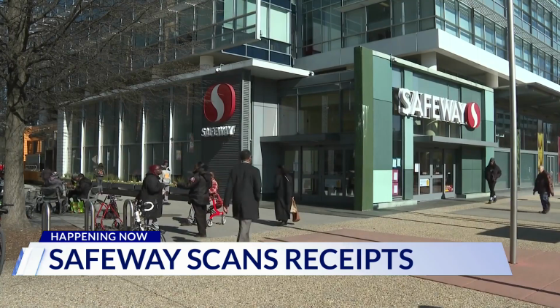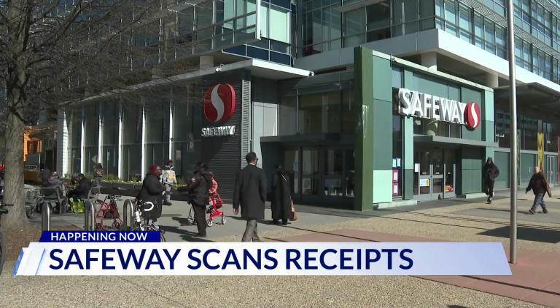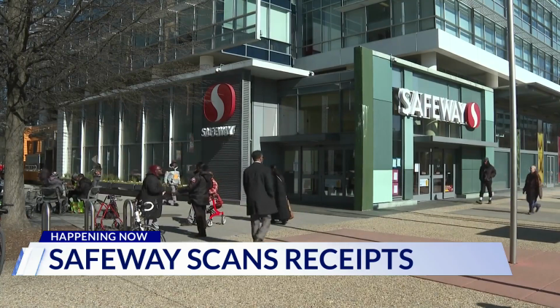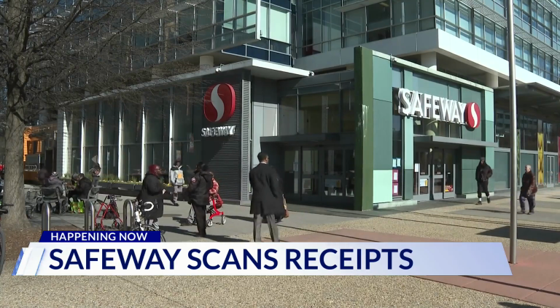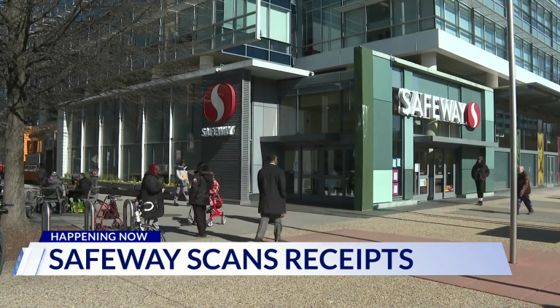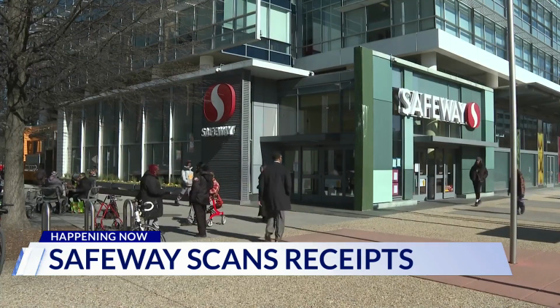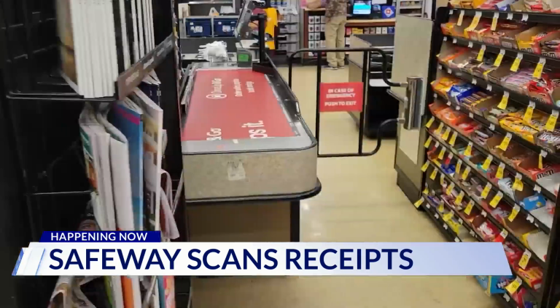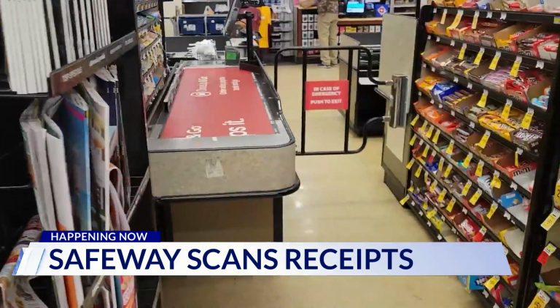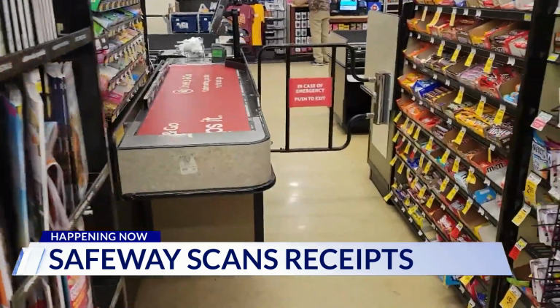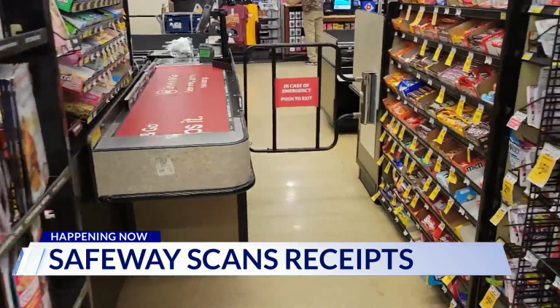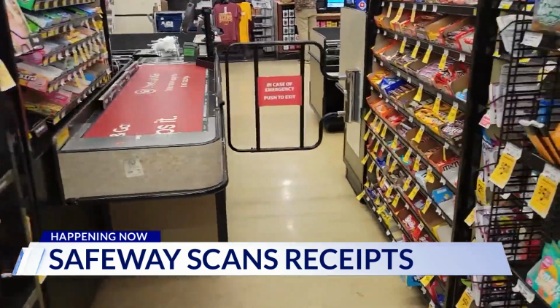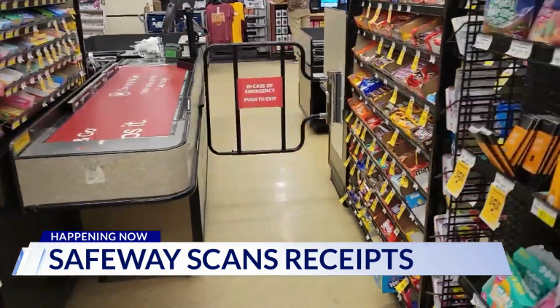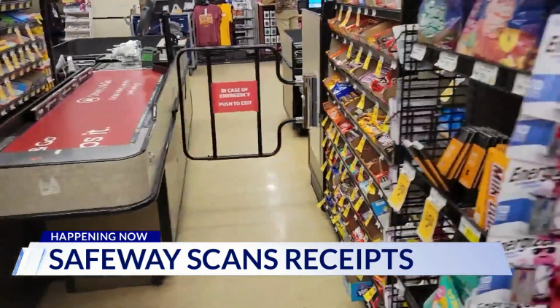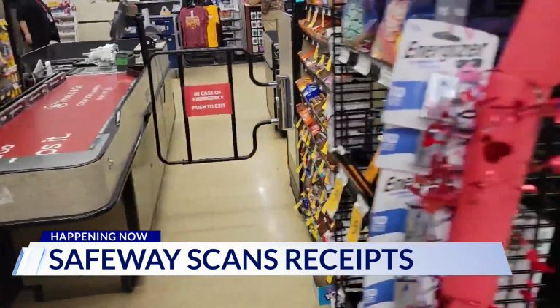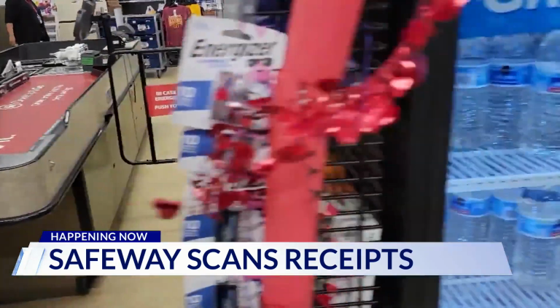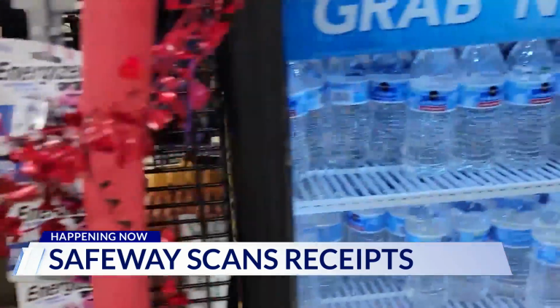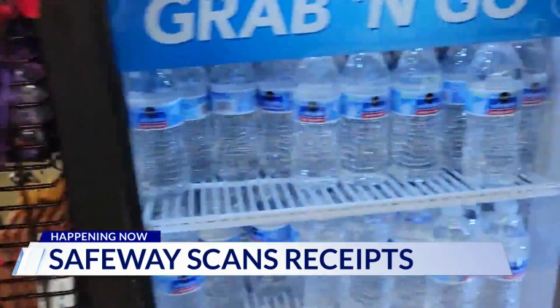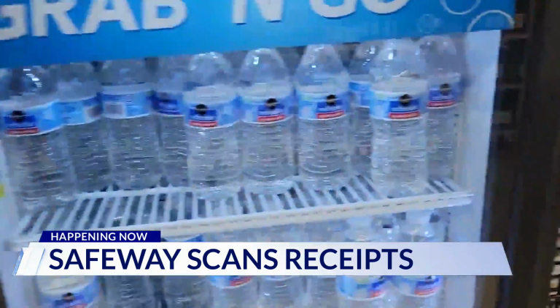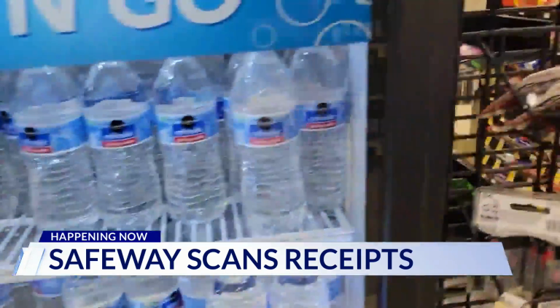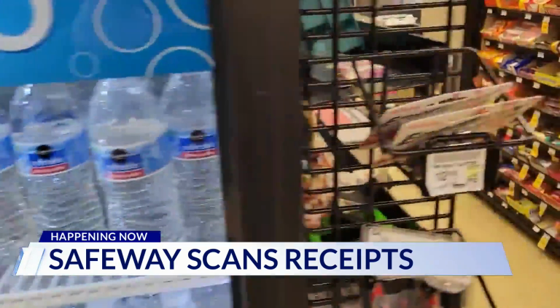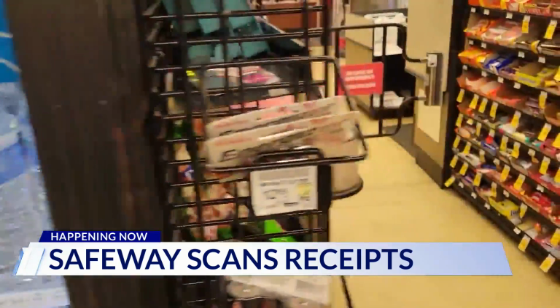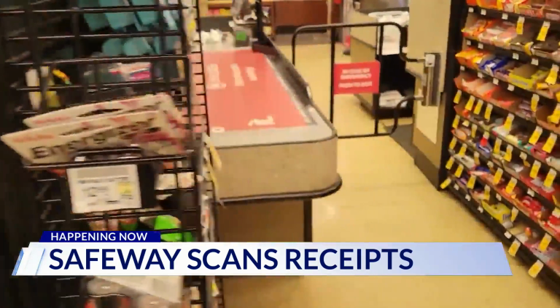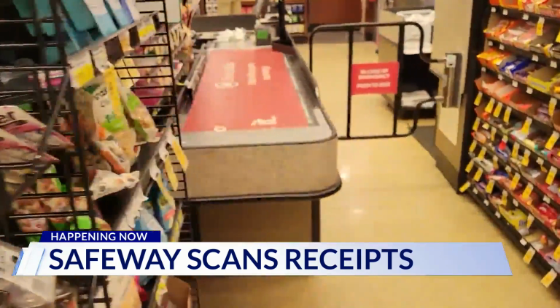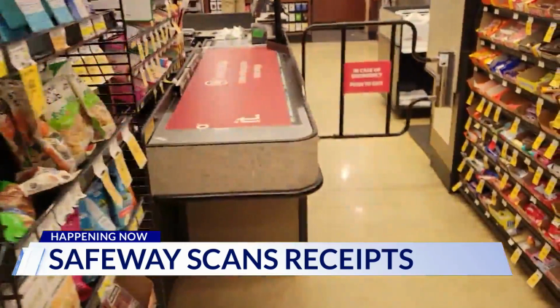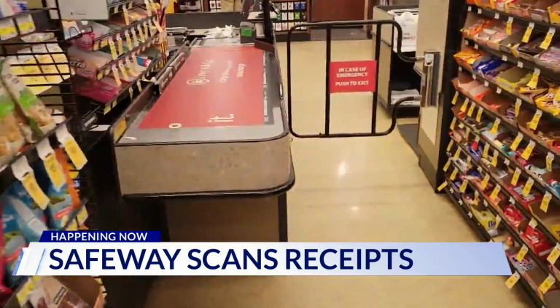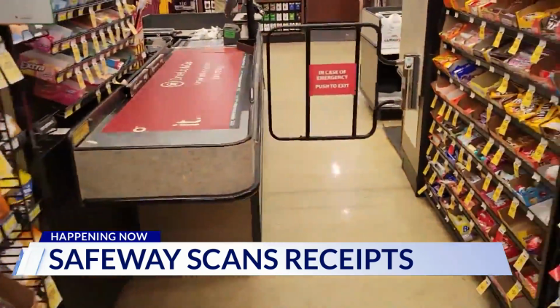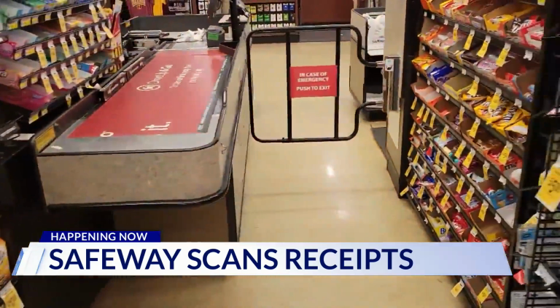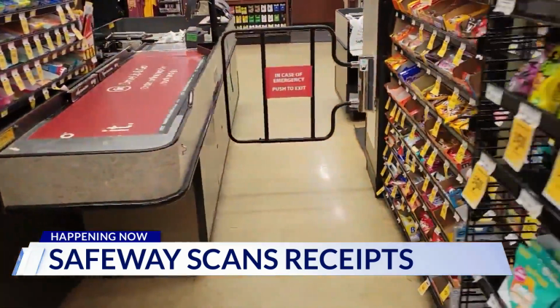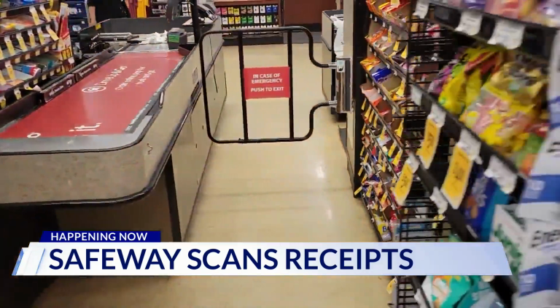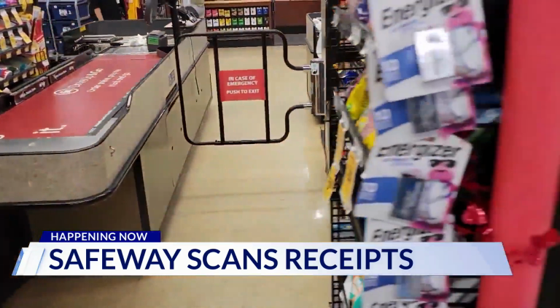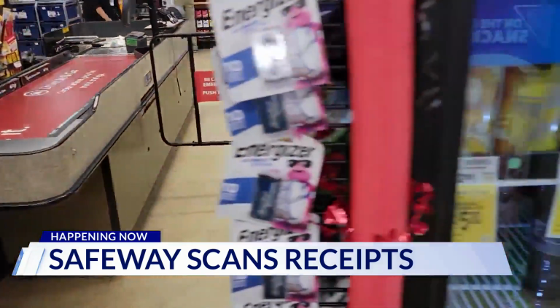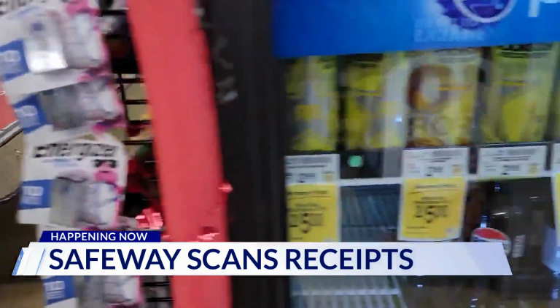Besides these gates, others block checkout lanes when they're not in use, along with guards to catch shoplifters.